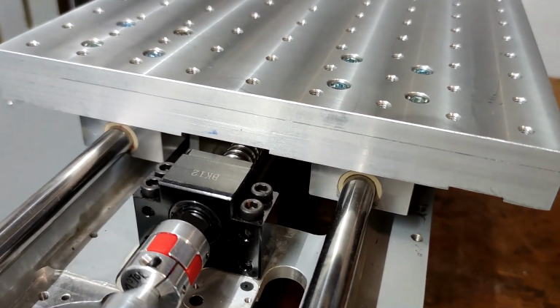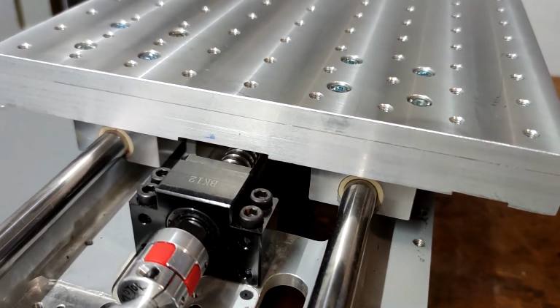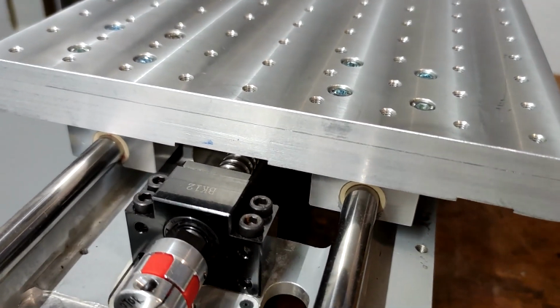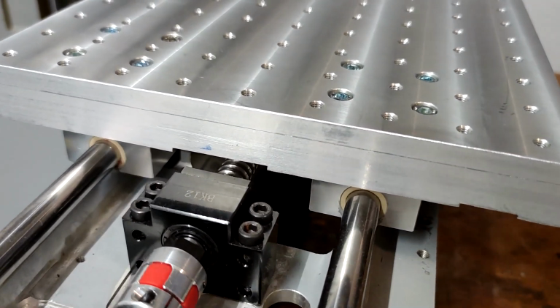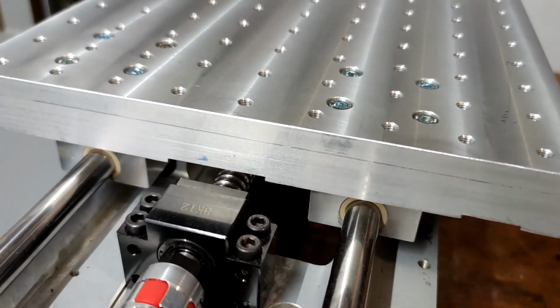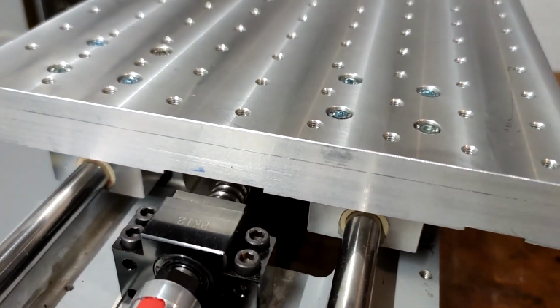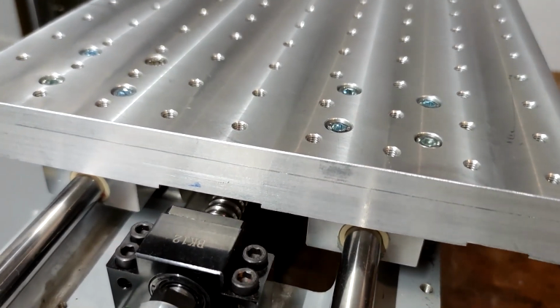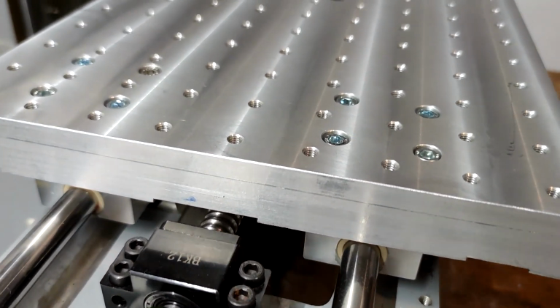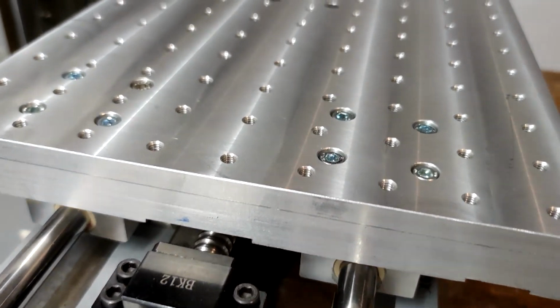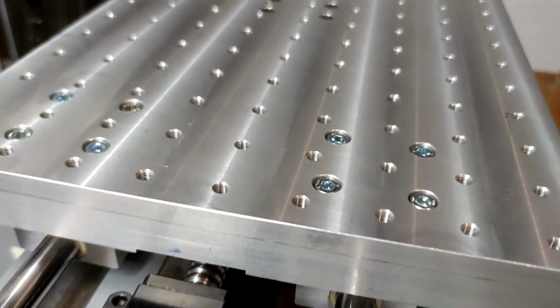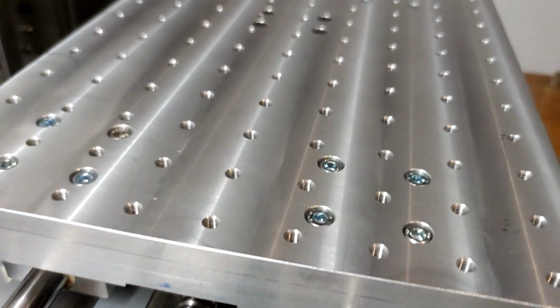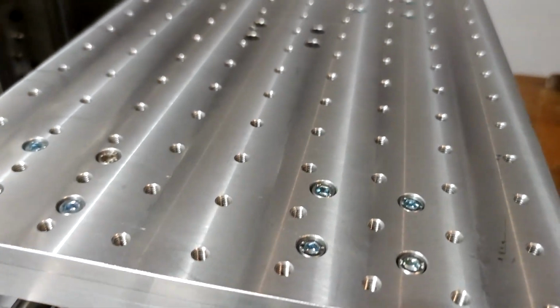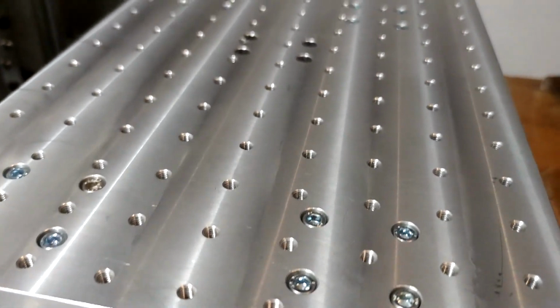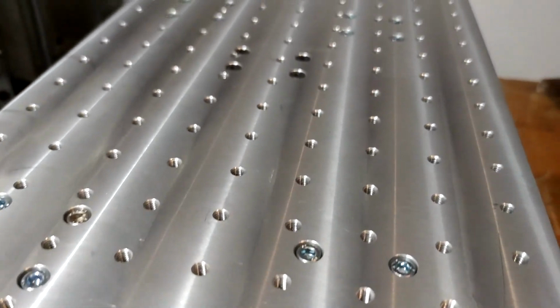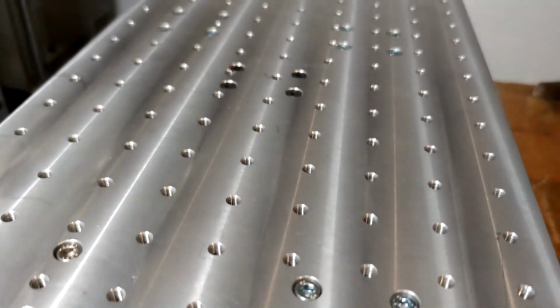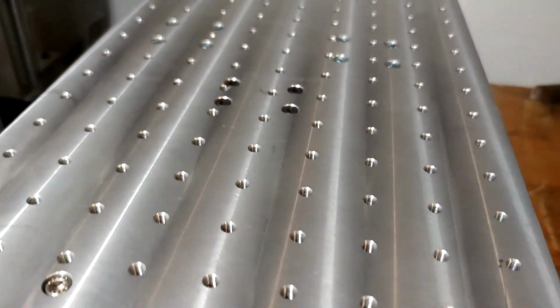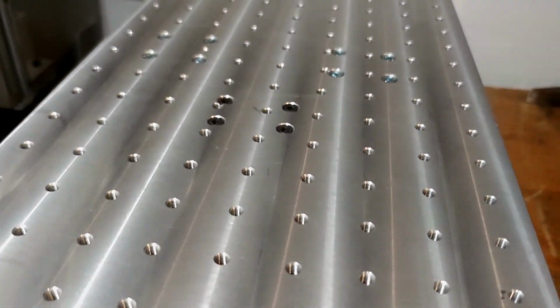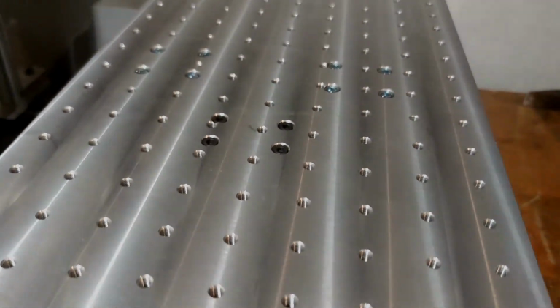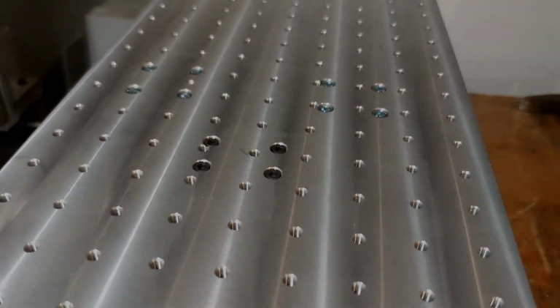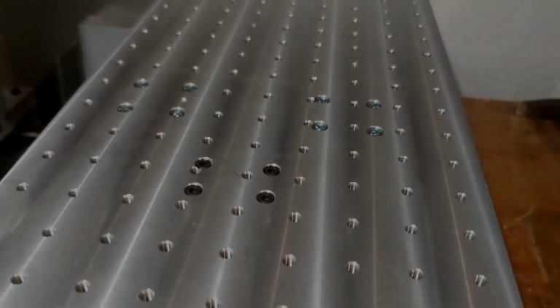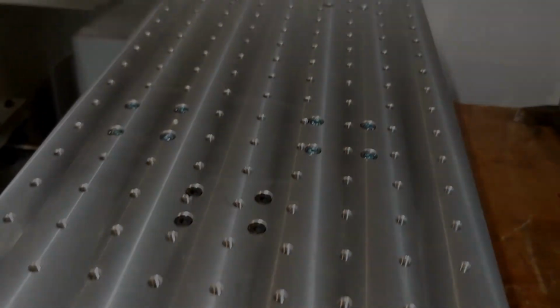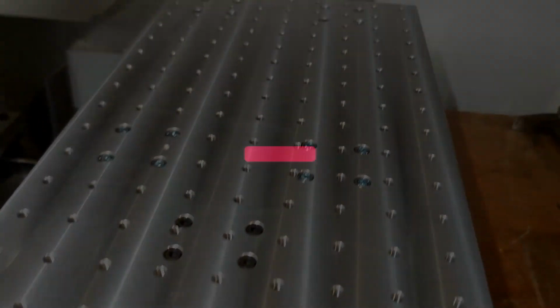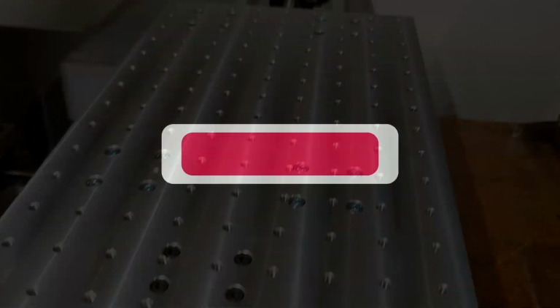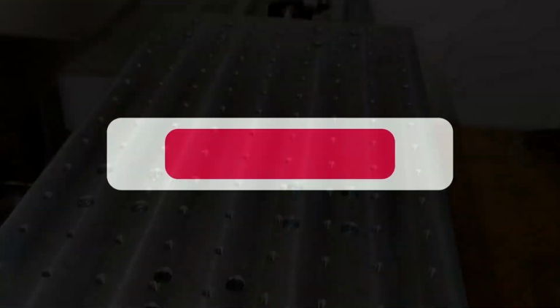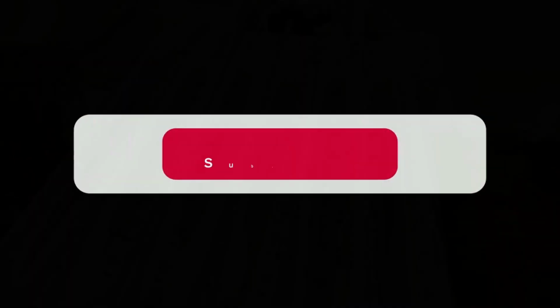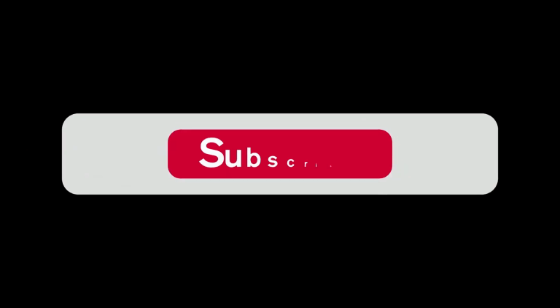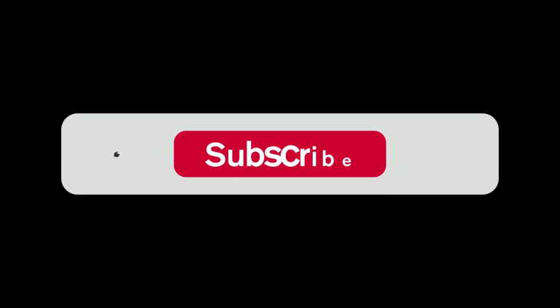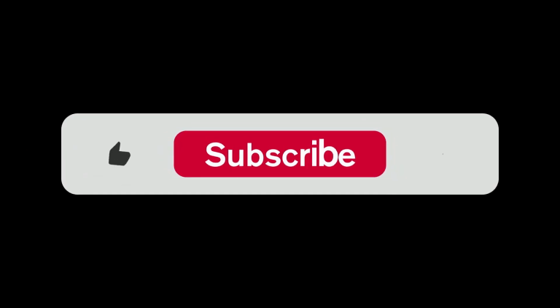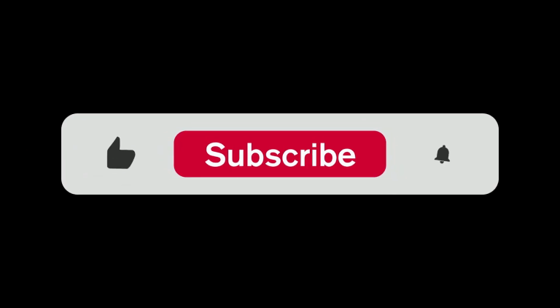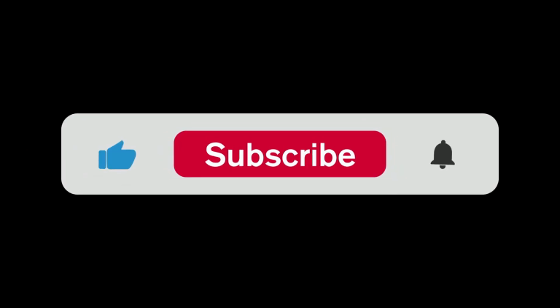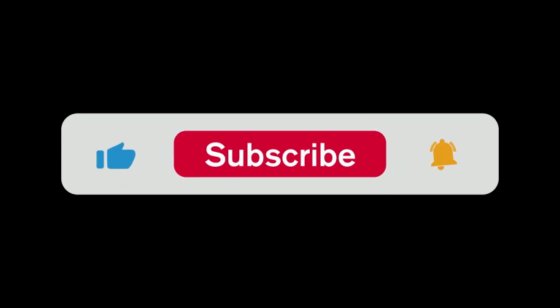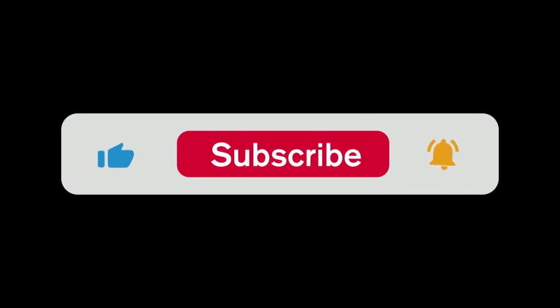Please subscribe and I will see you in the next one. Bye.